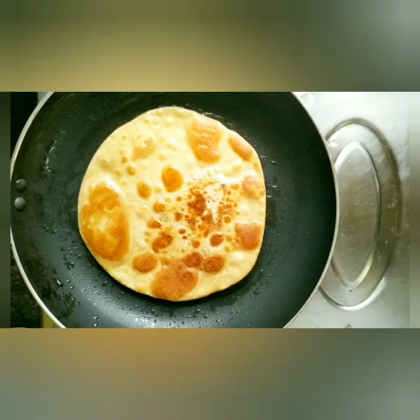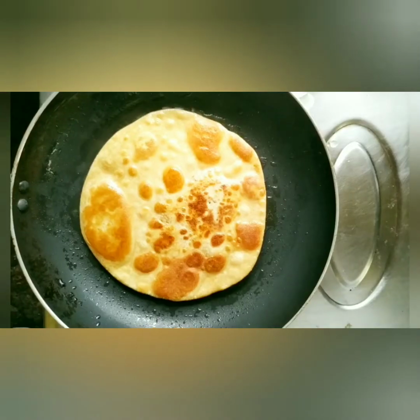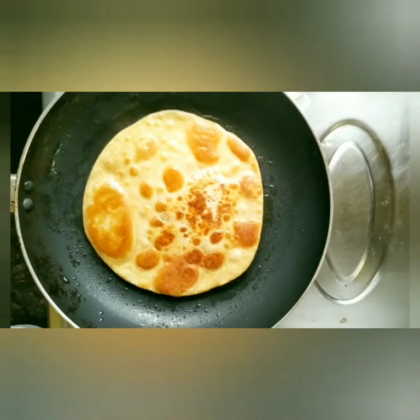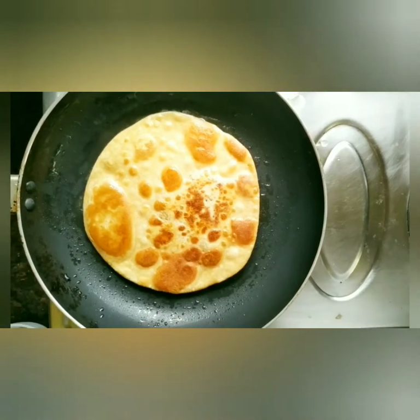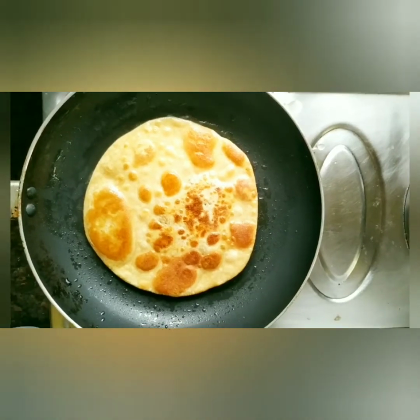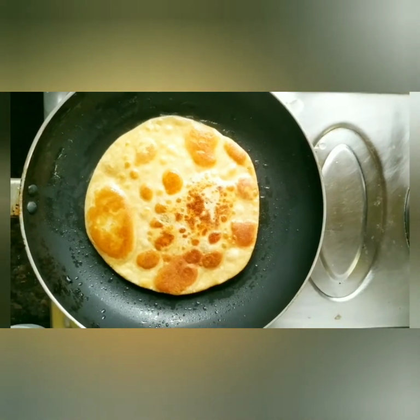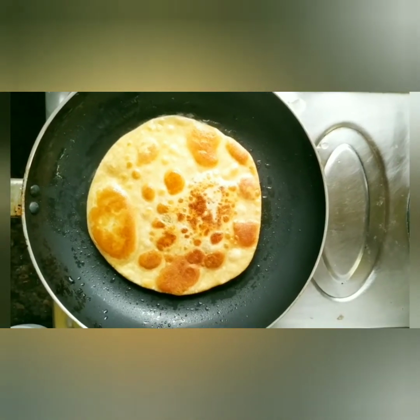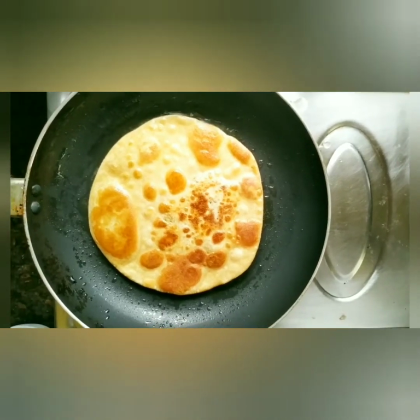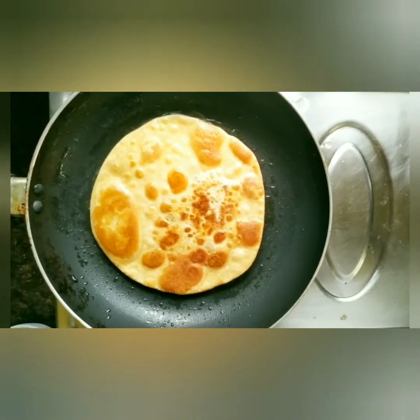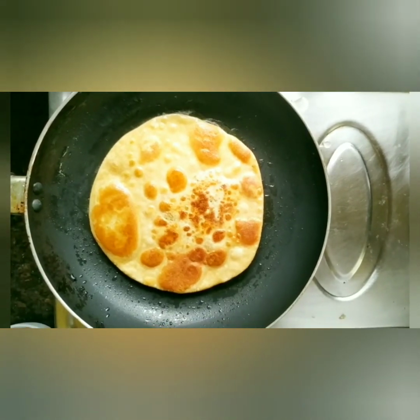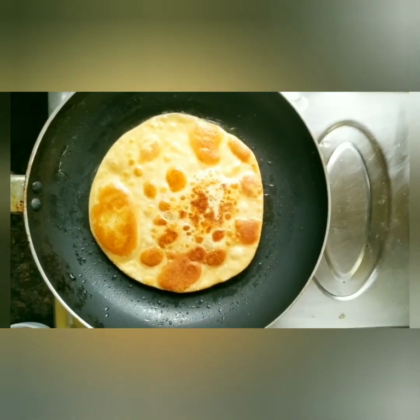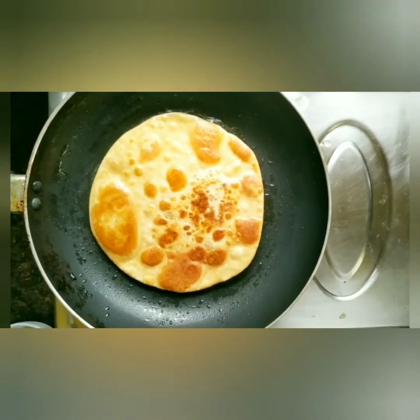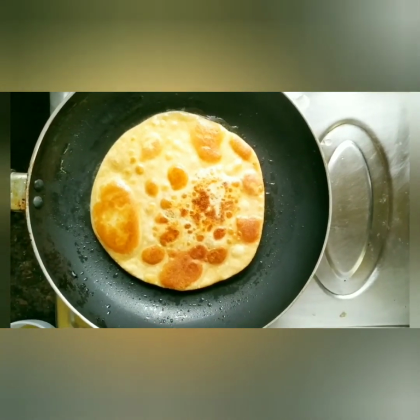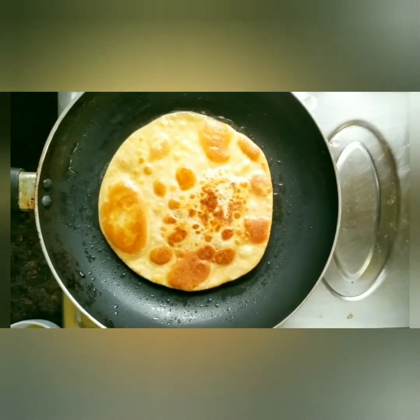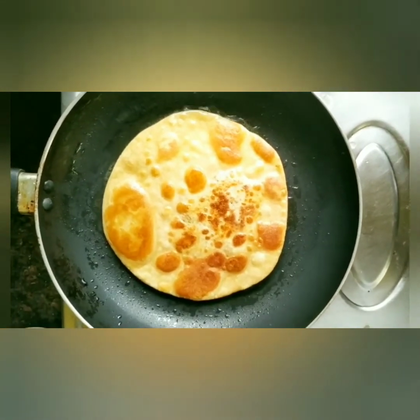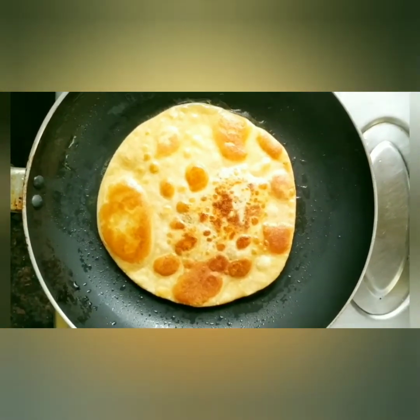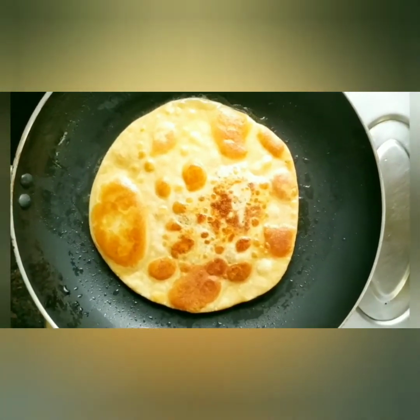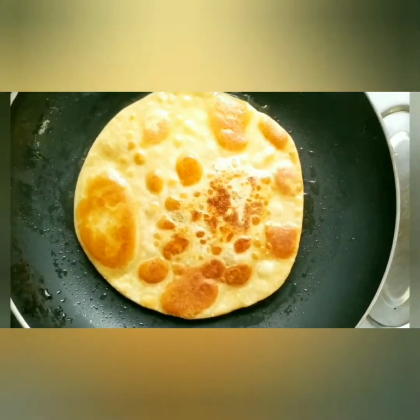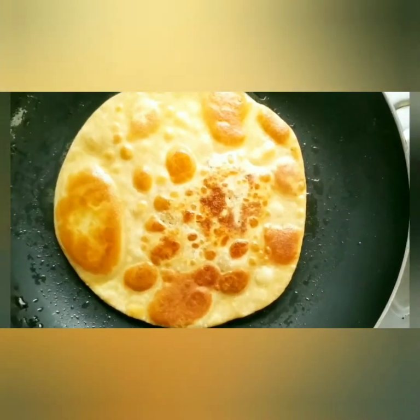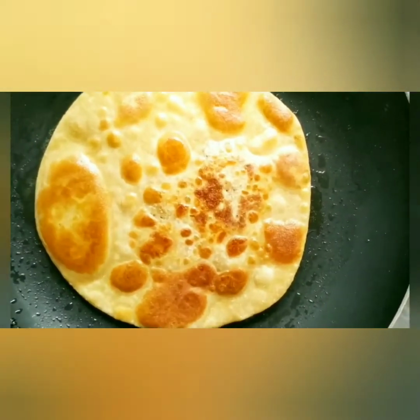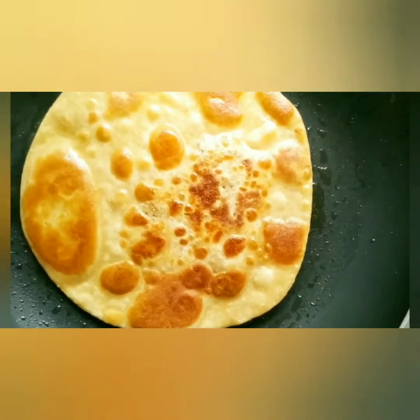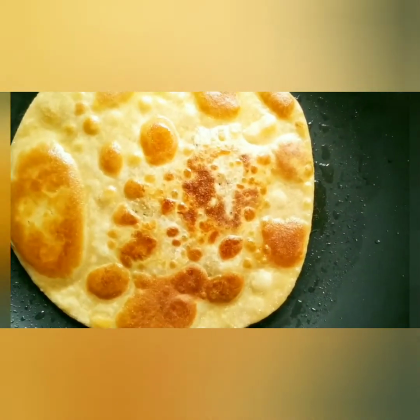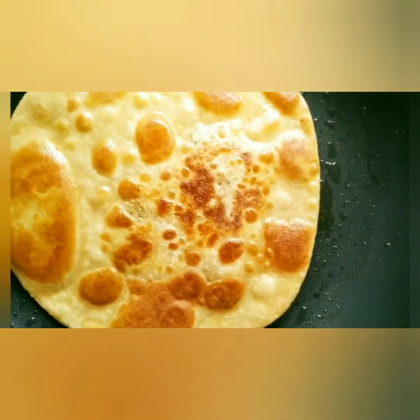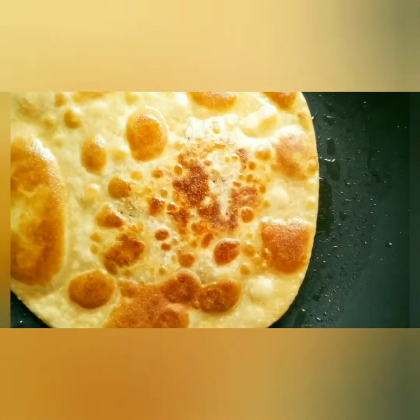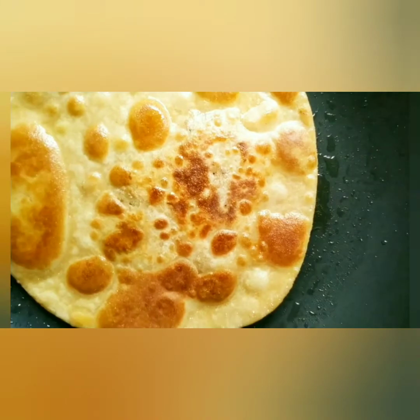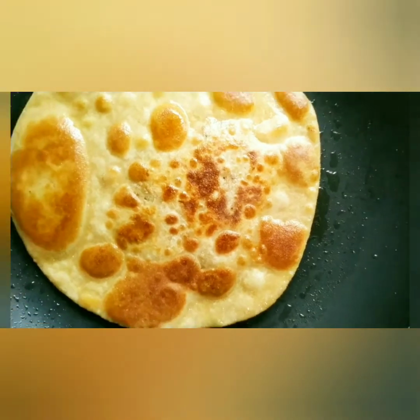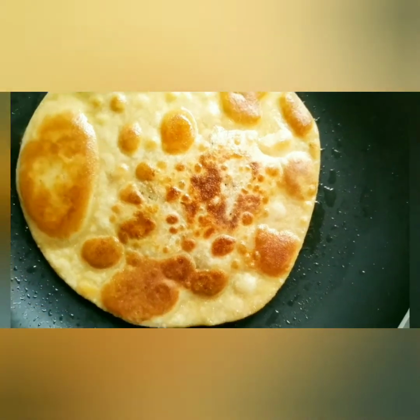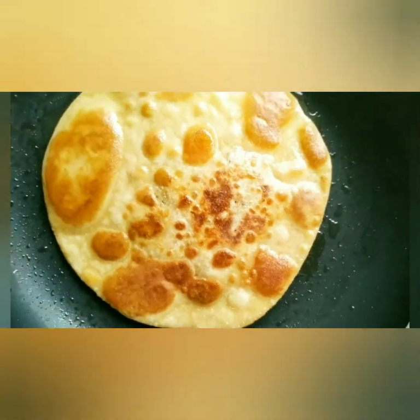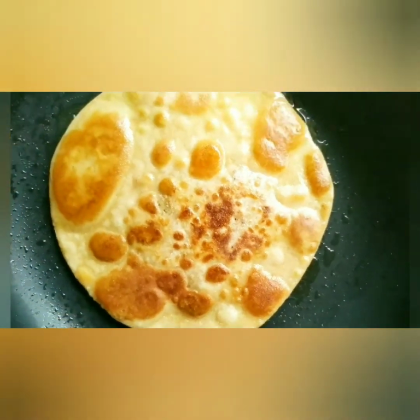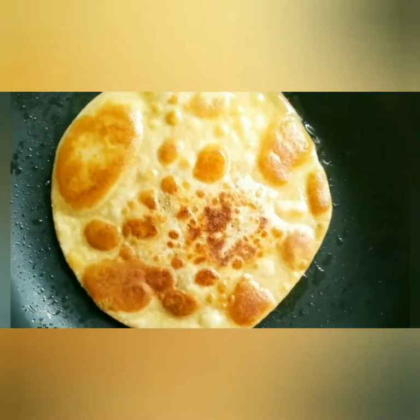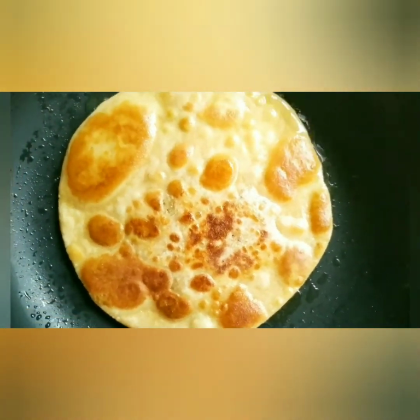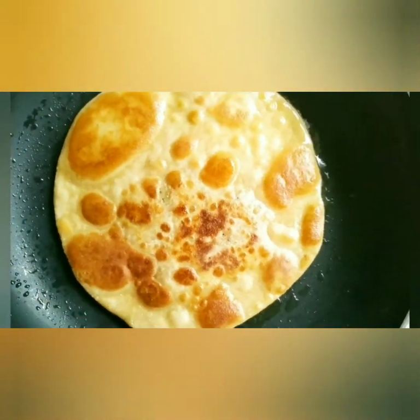Ban gaya hamara no onion, no garlic sattu ka paratha — very tasty, very easy to make!